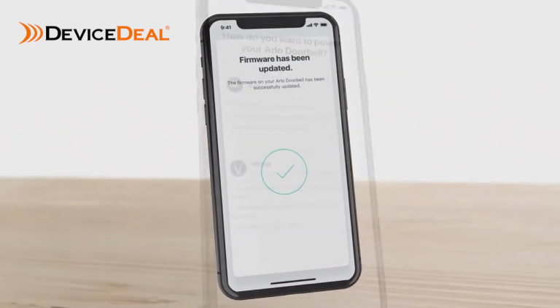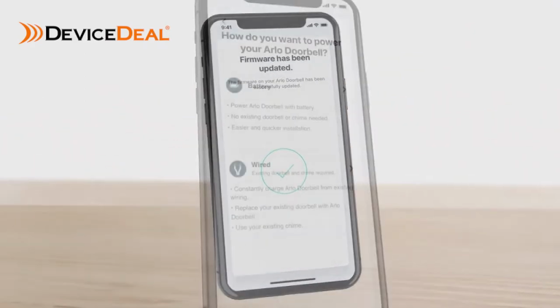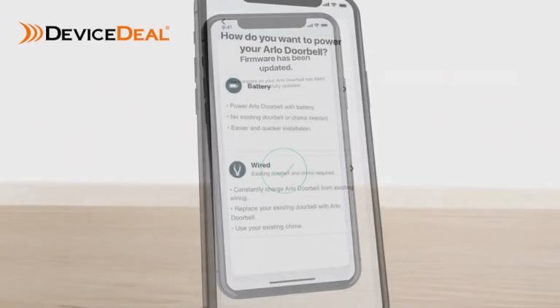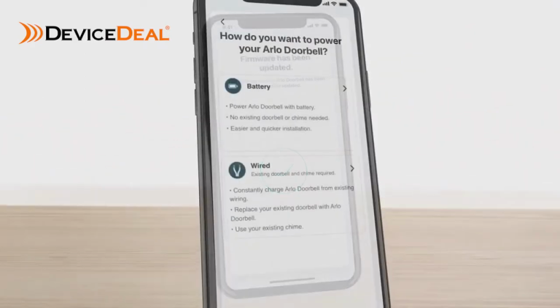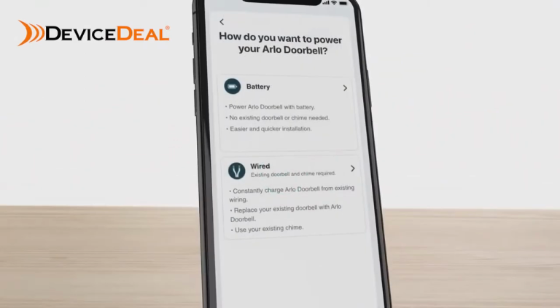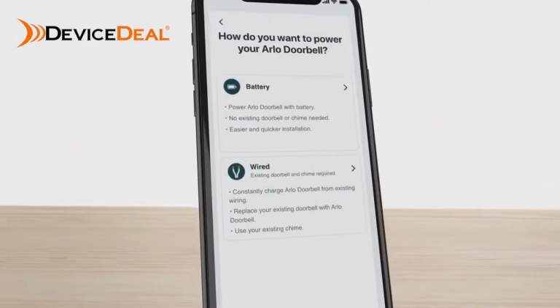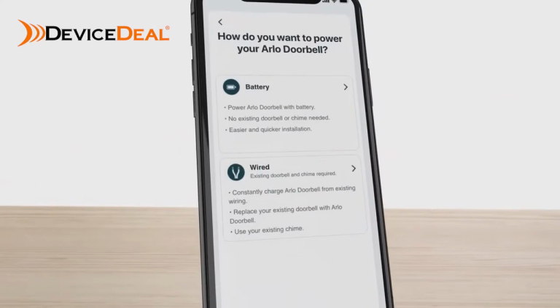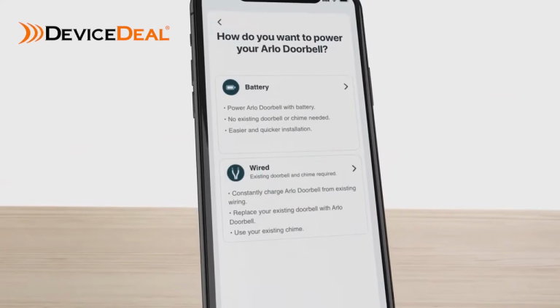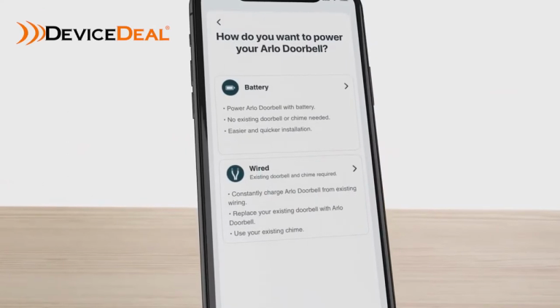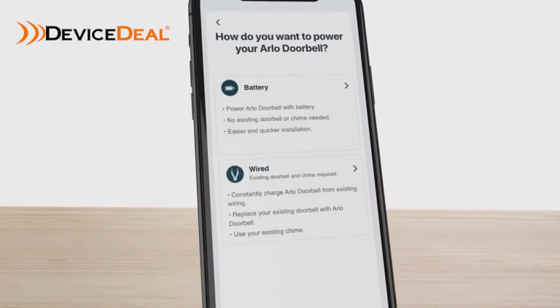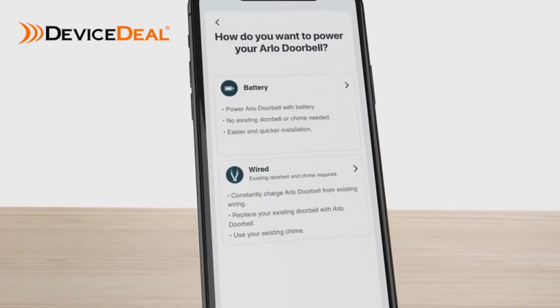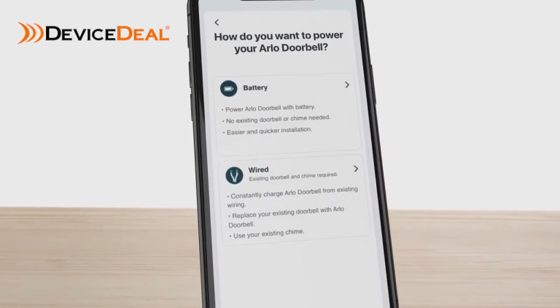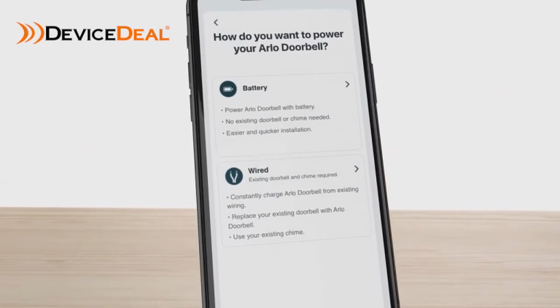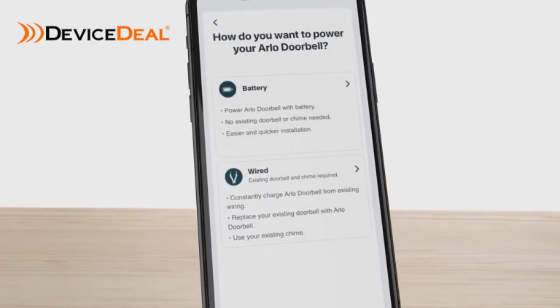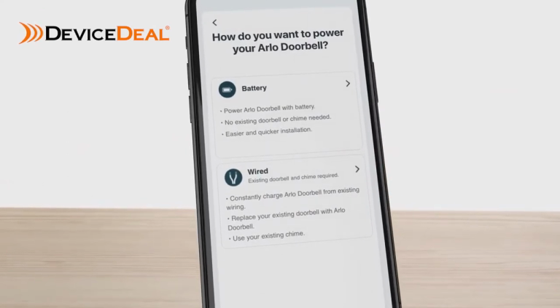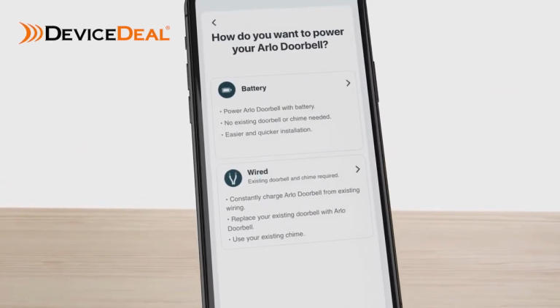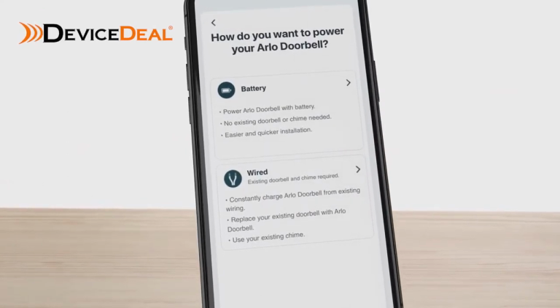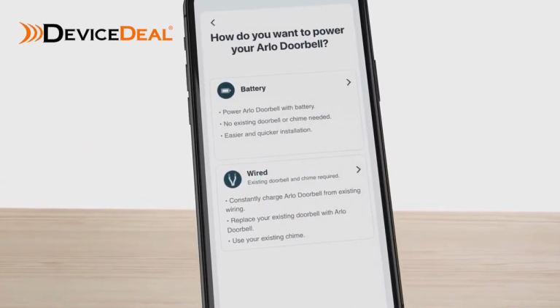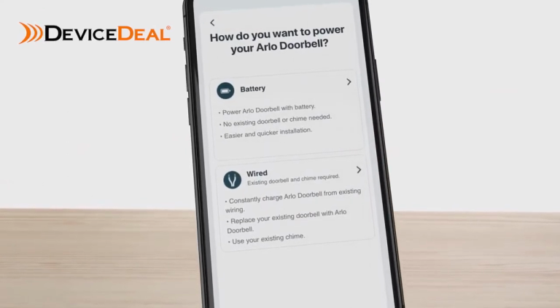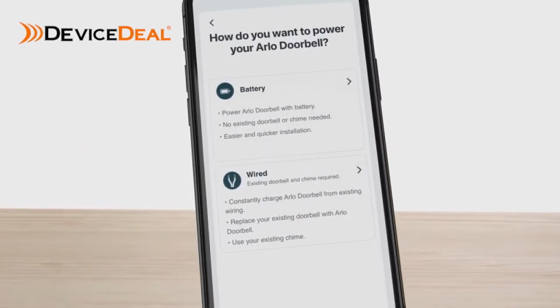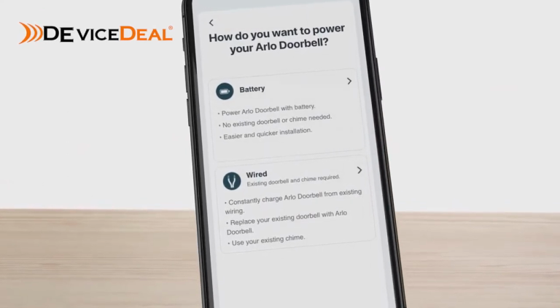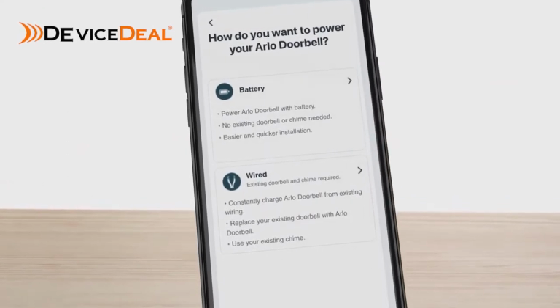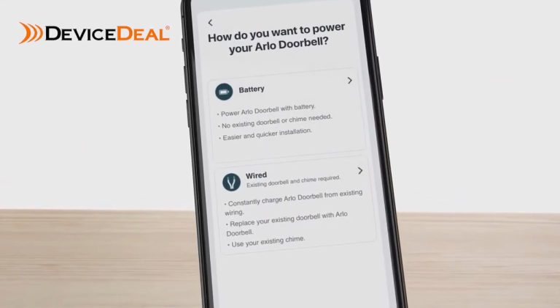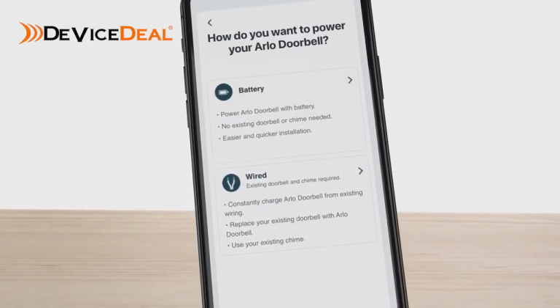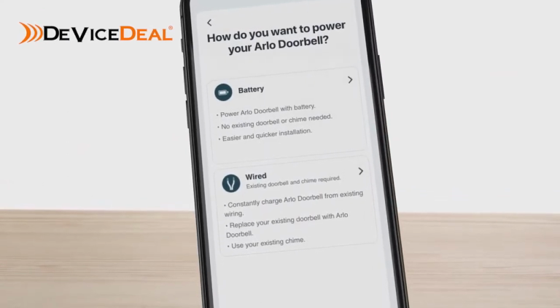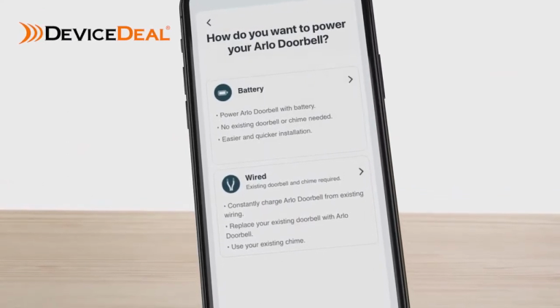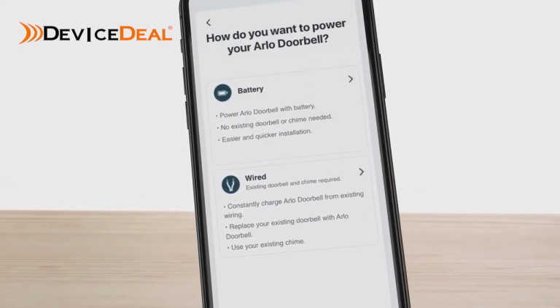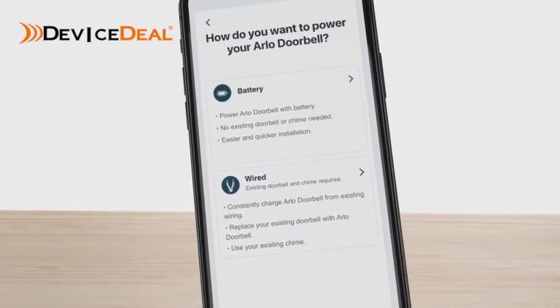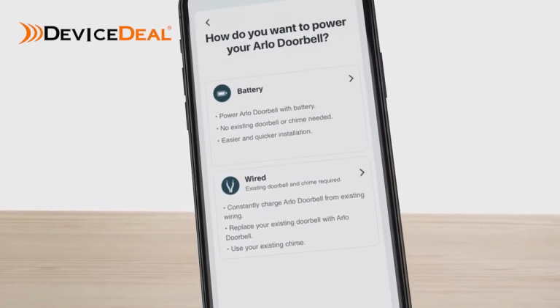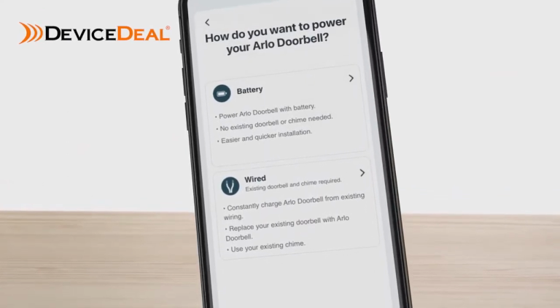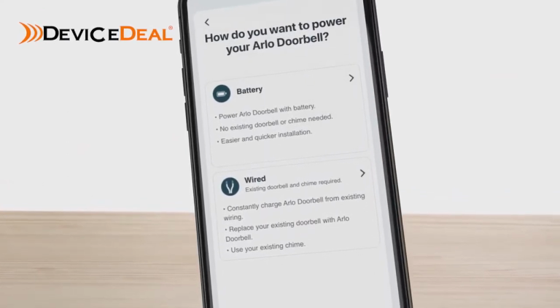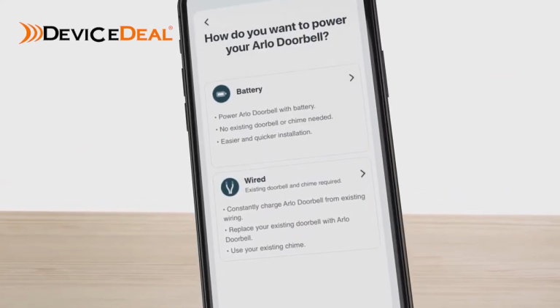Next, the app will prompt you to select between two powering options: by battery or wired.